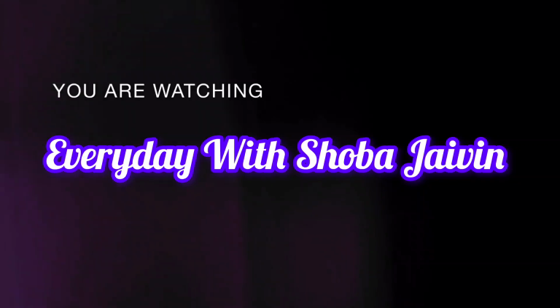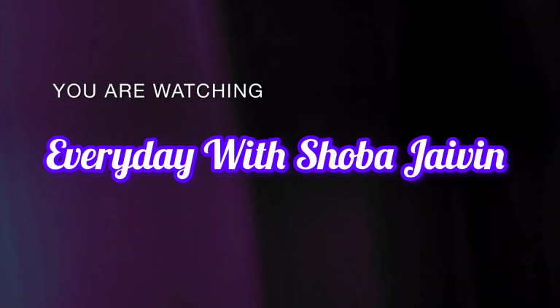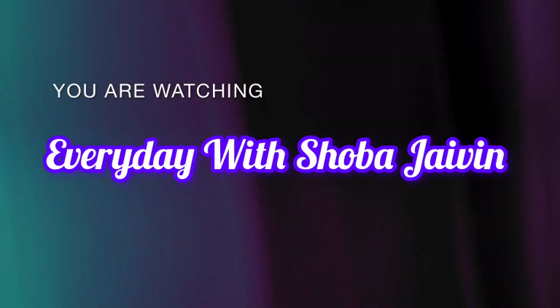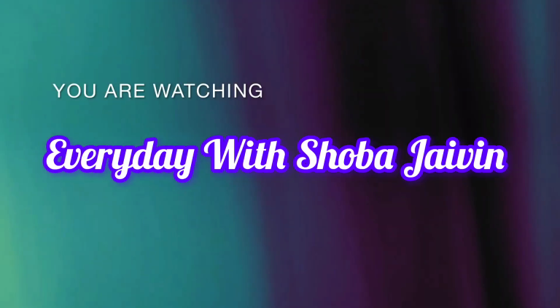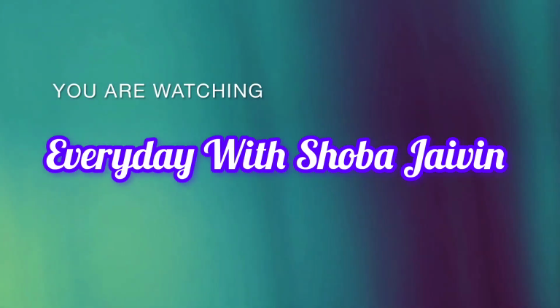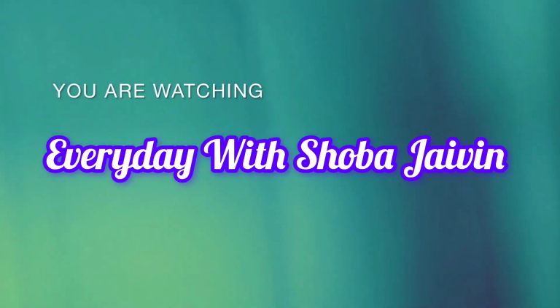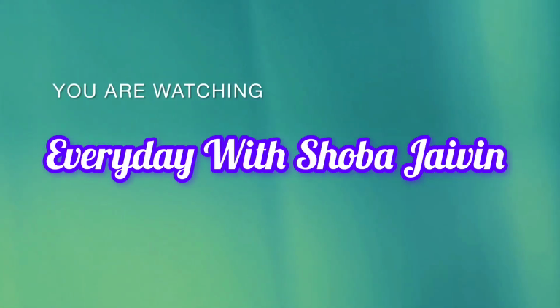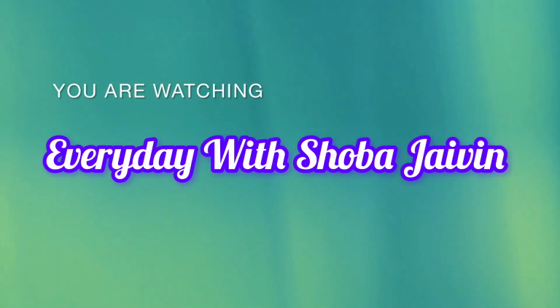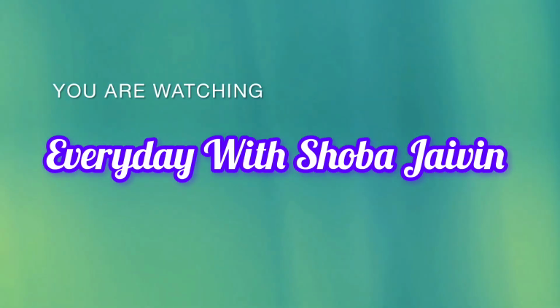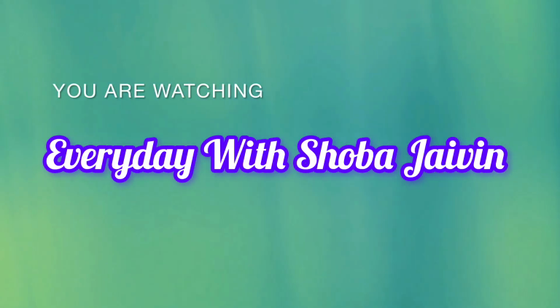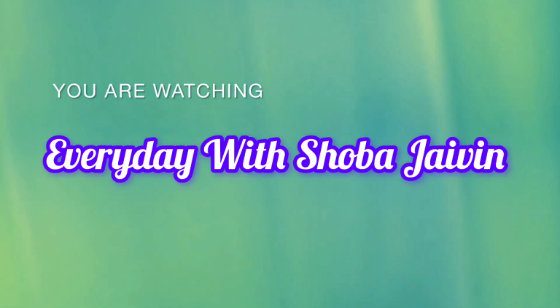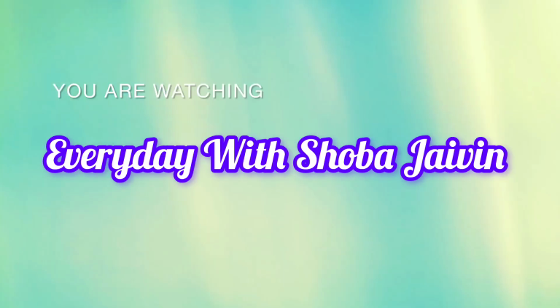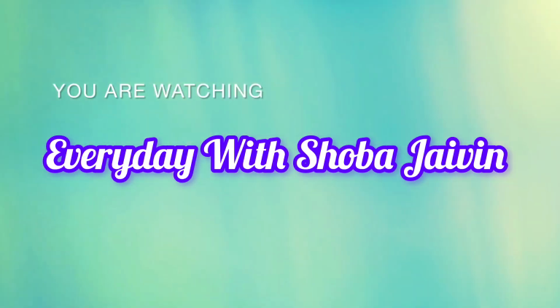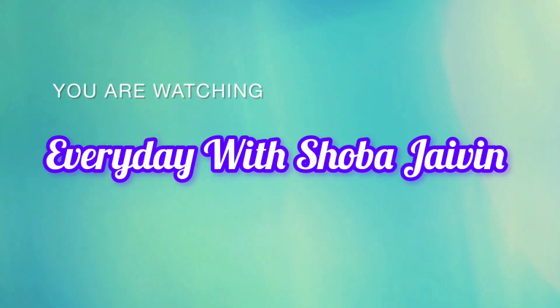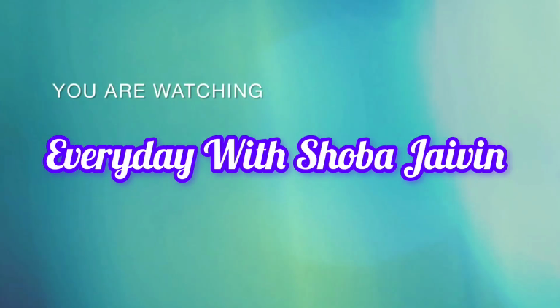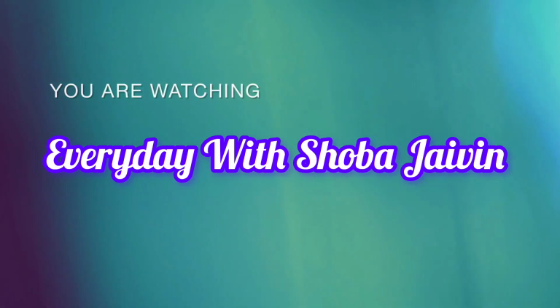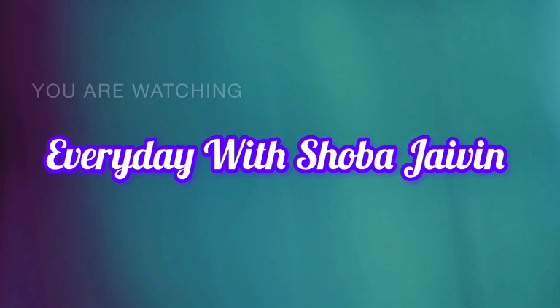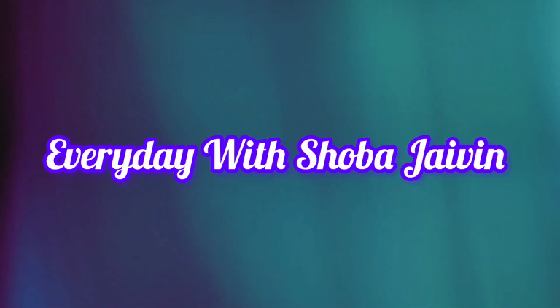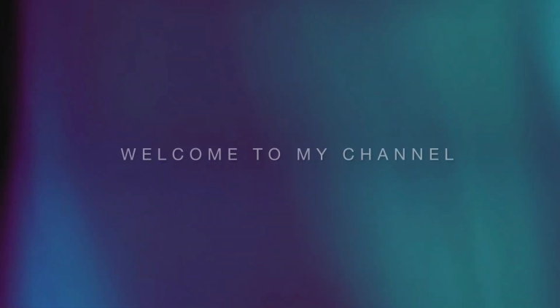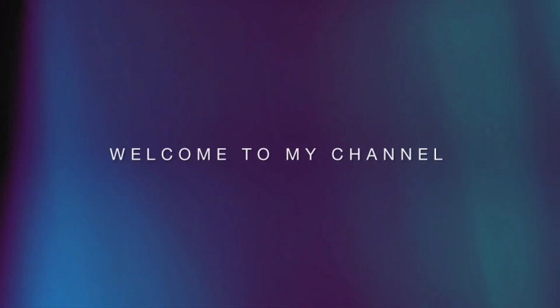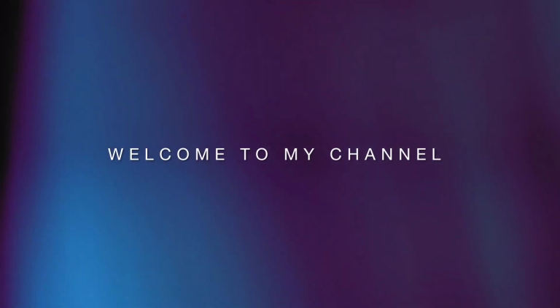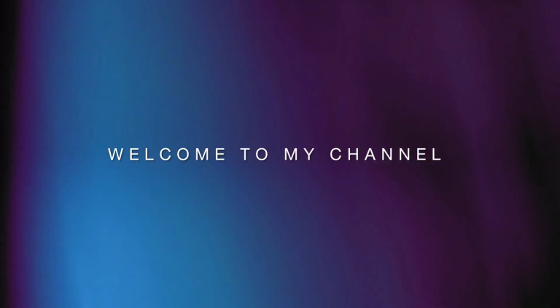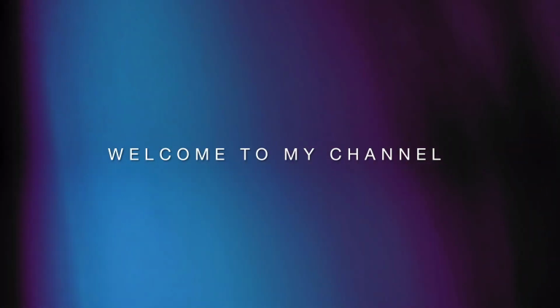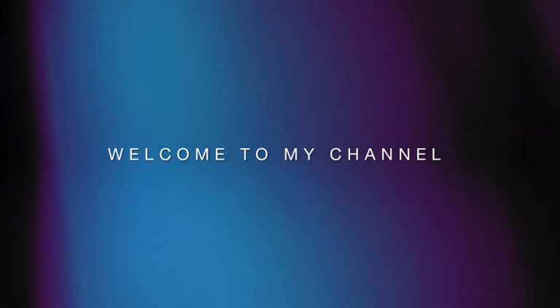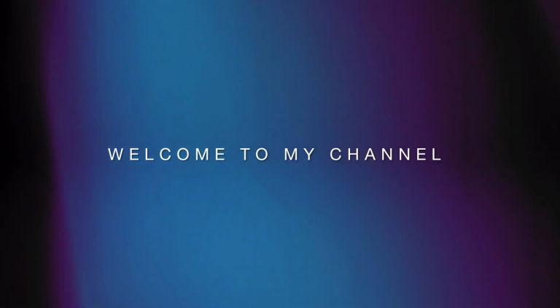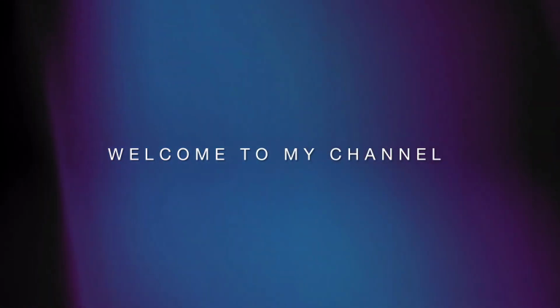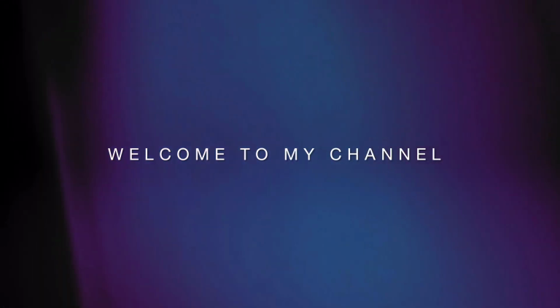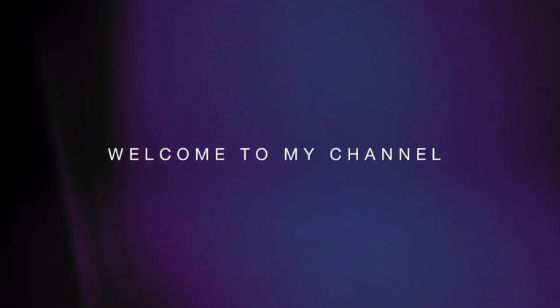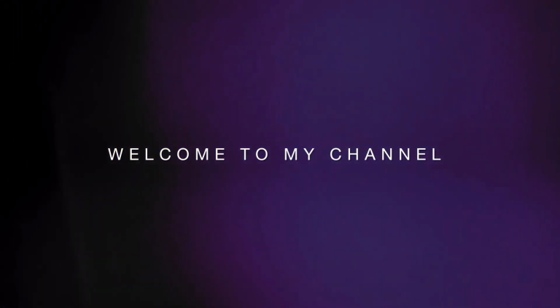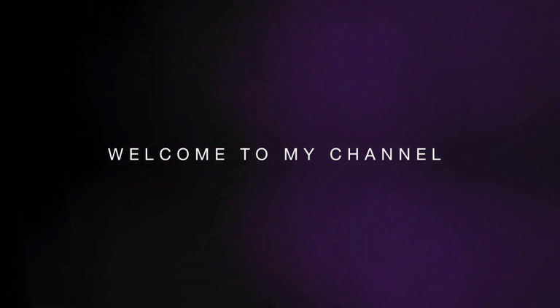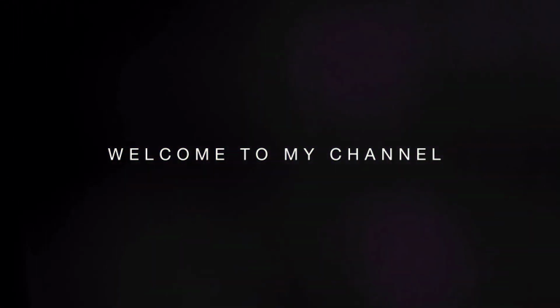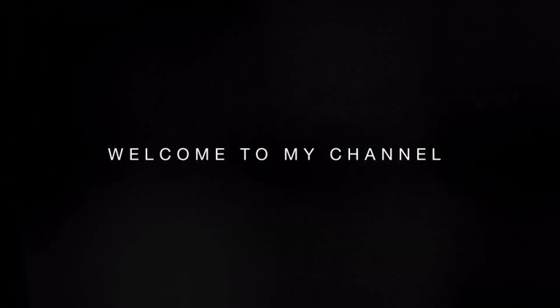Hi, Hello! I am Shoba. I am one day vlog that you can see. Let's go to the video.